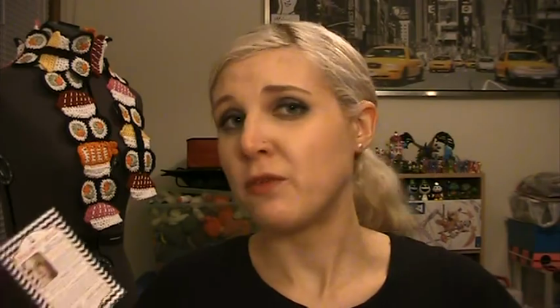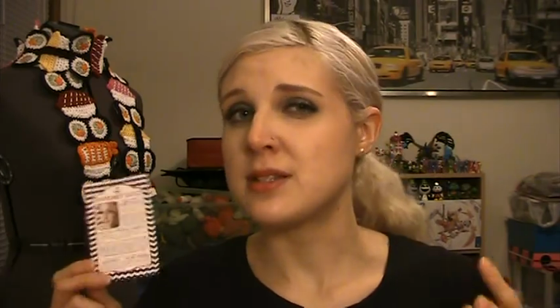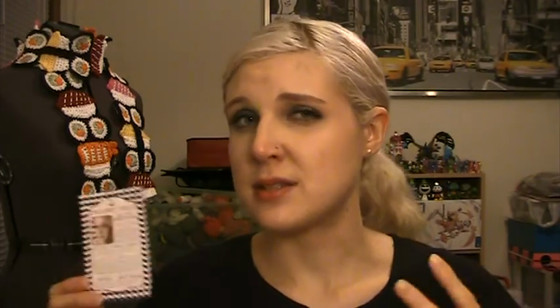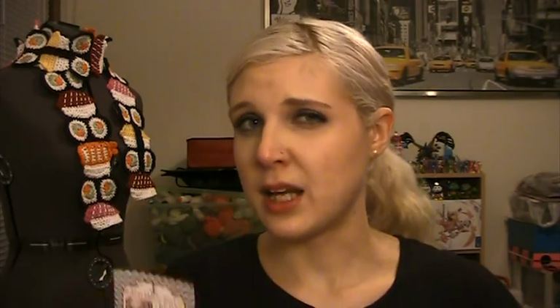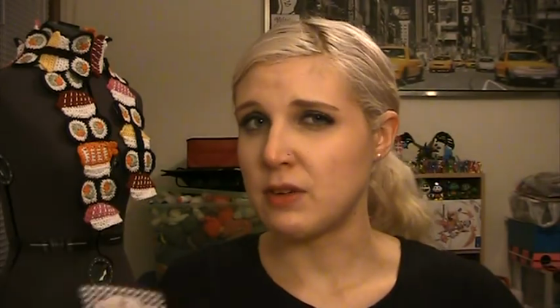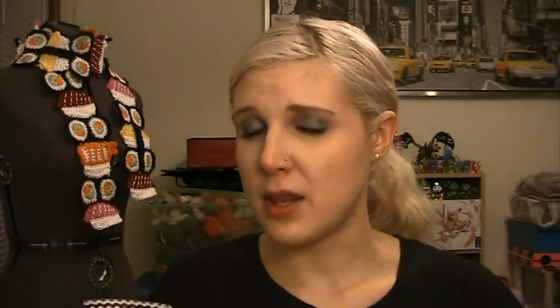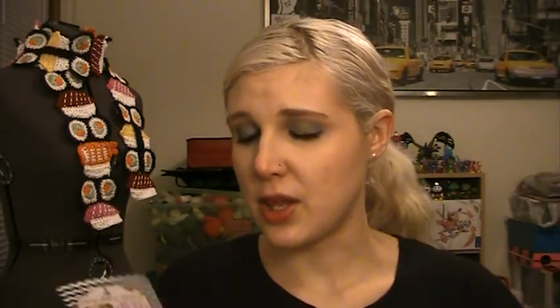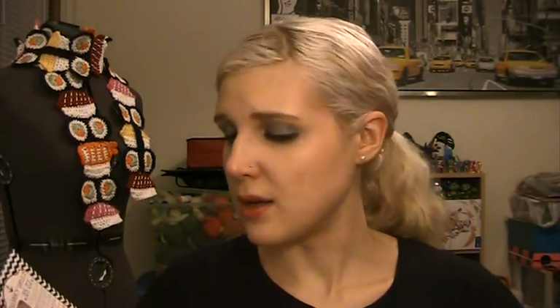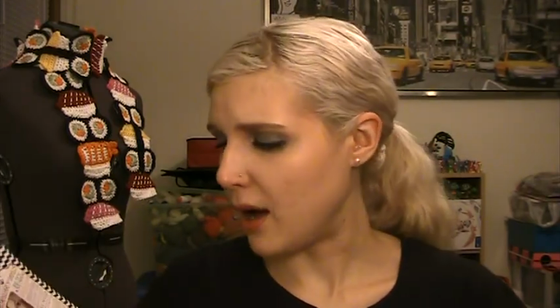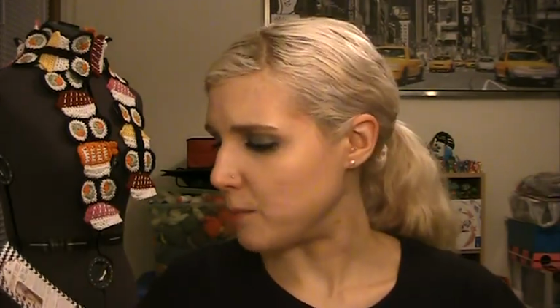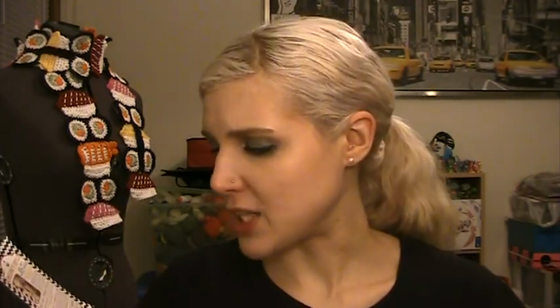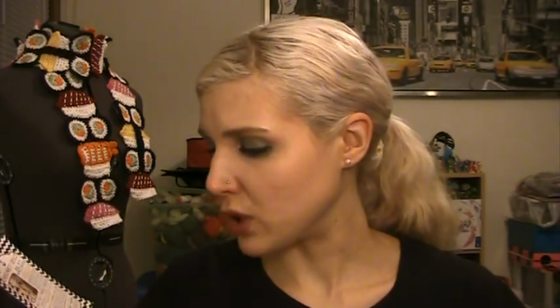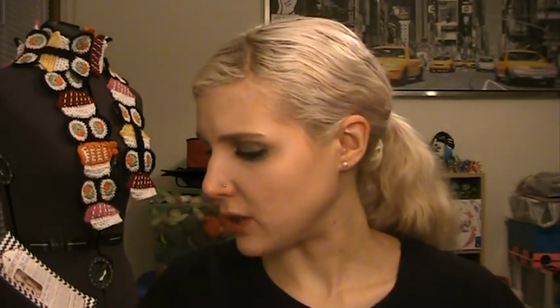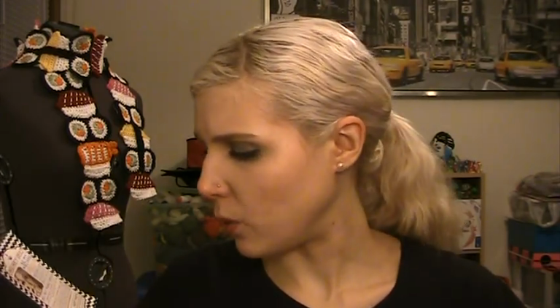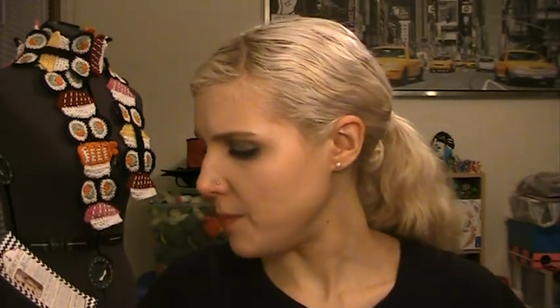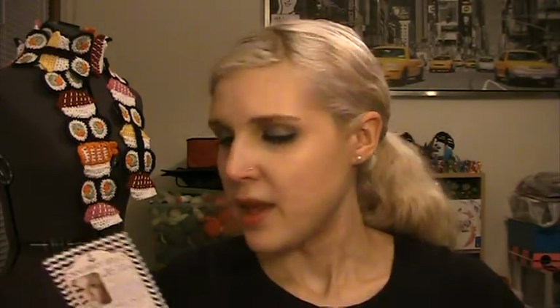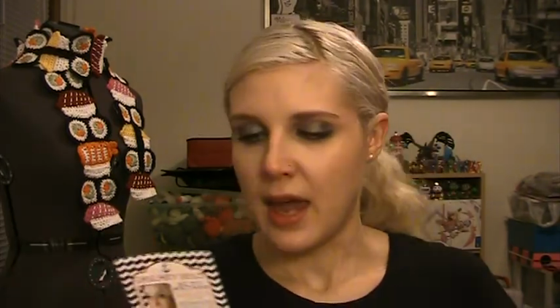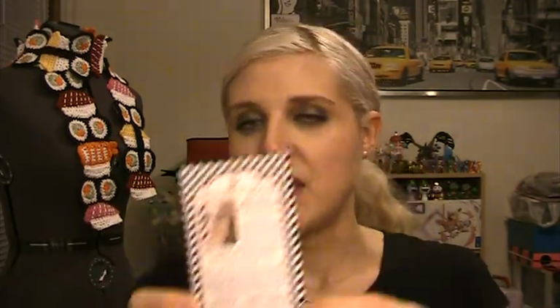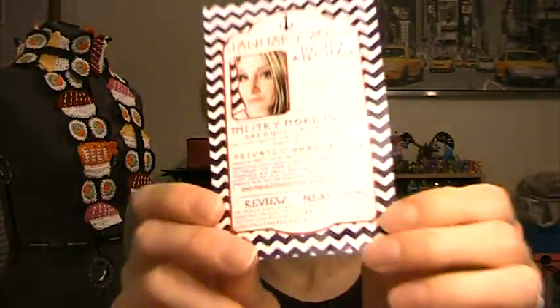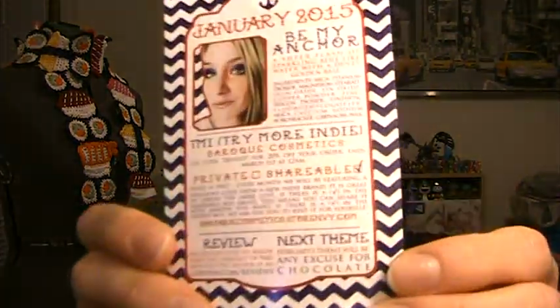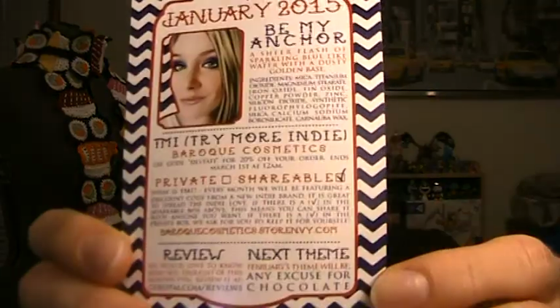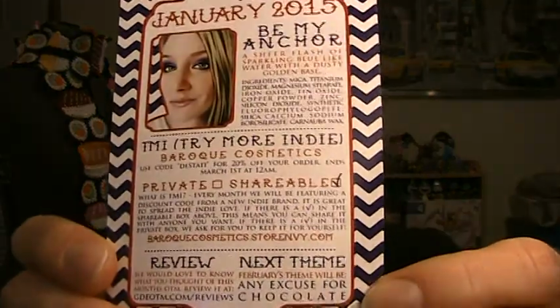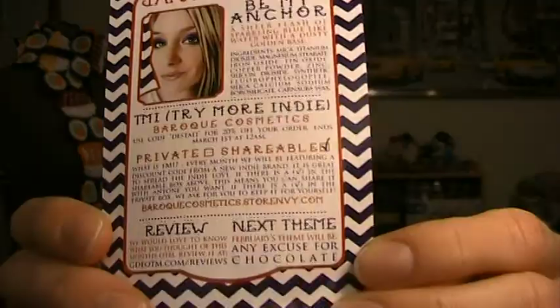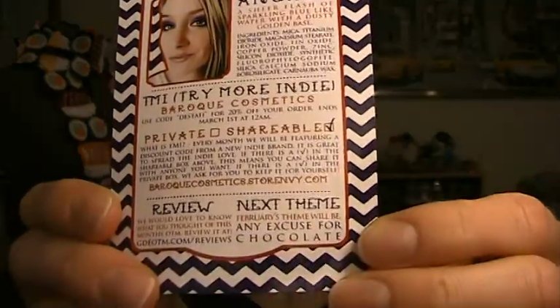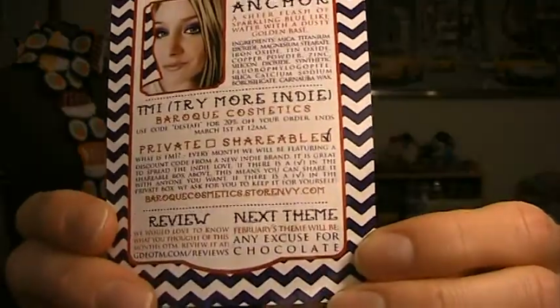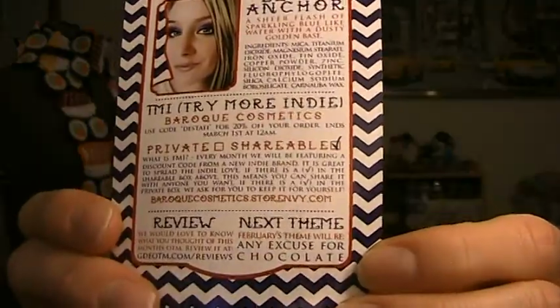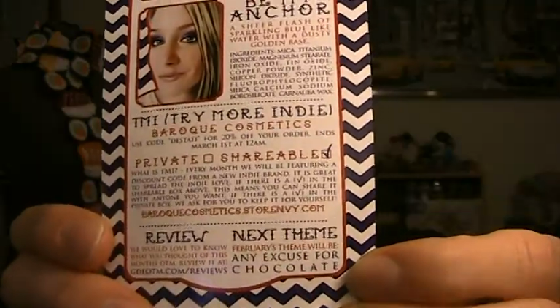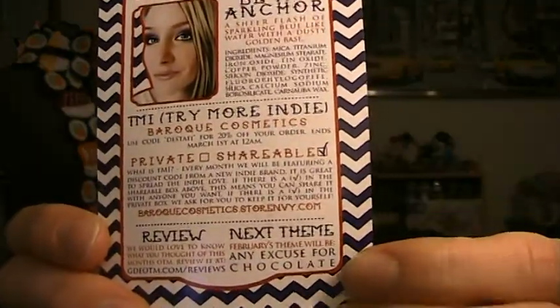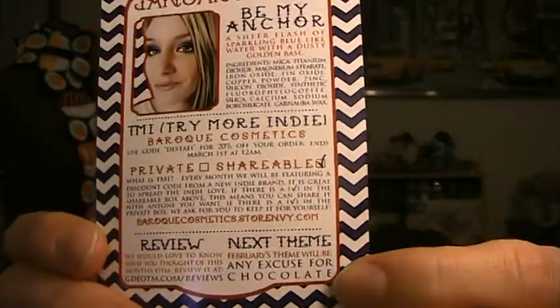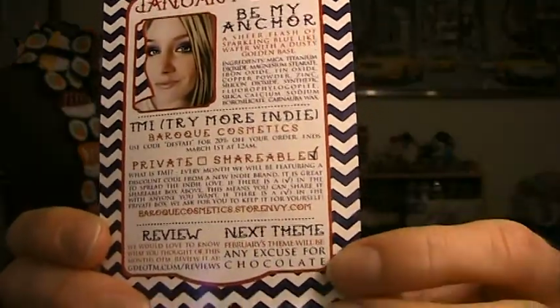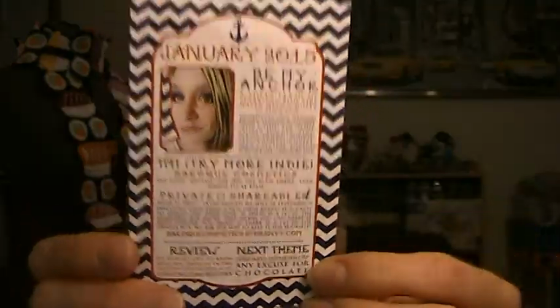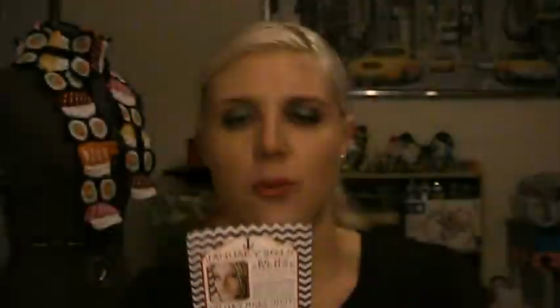Hopefully this is an every-month thing, which is really really cool. And then next month's theme is an excuse for chocolate, so that sounds really cool.